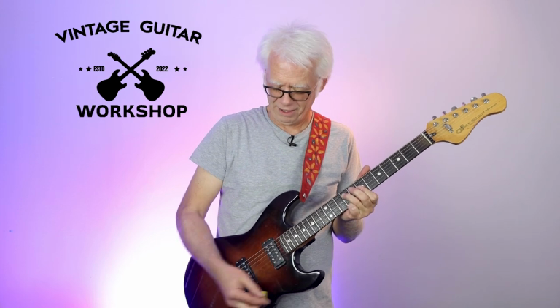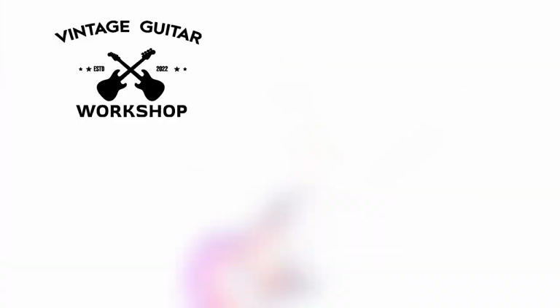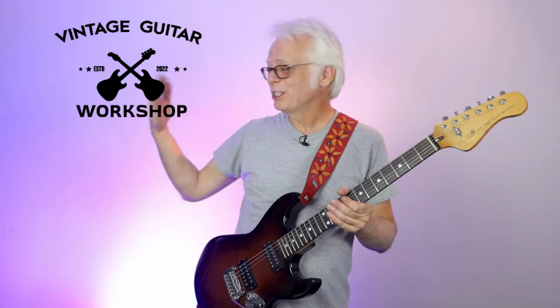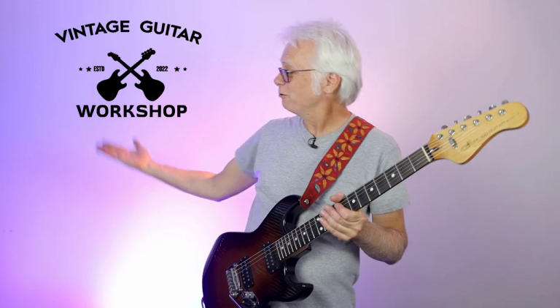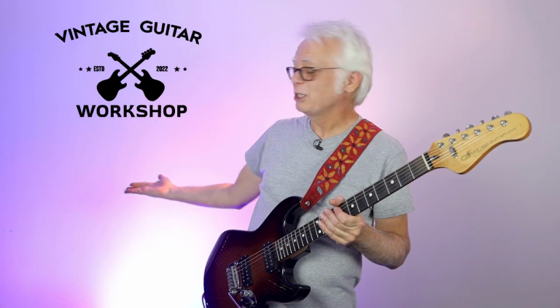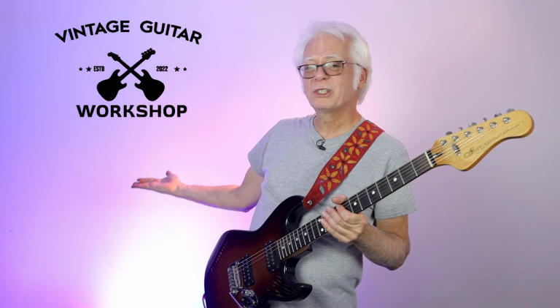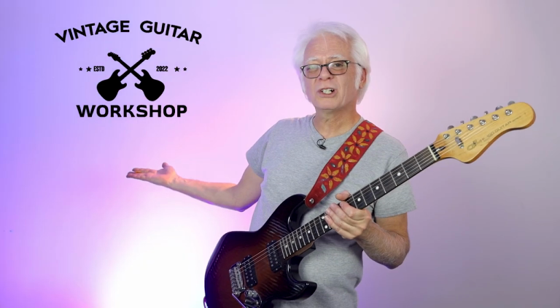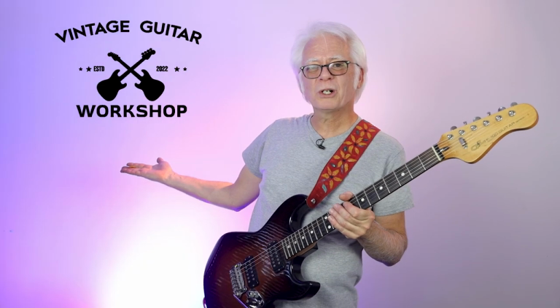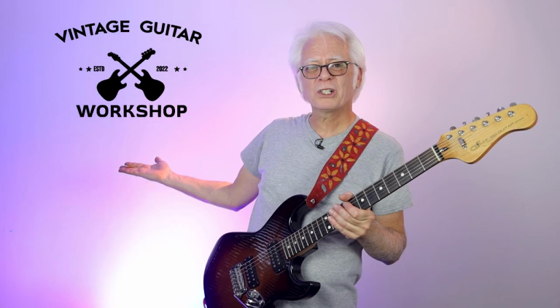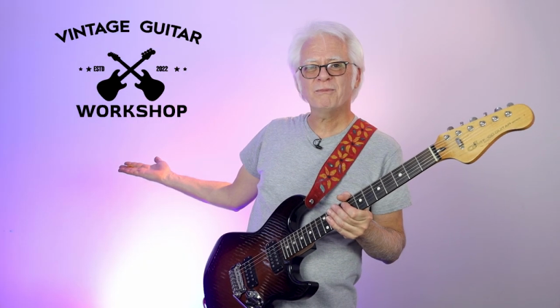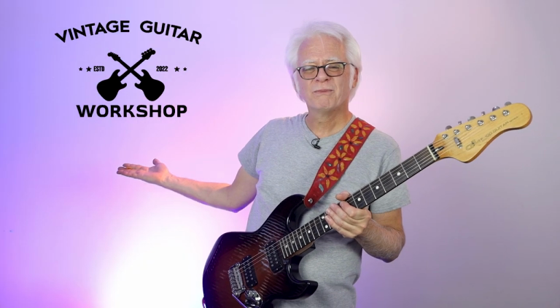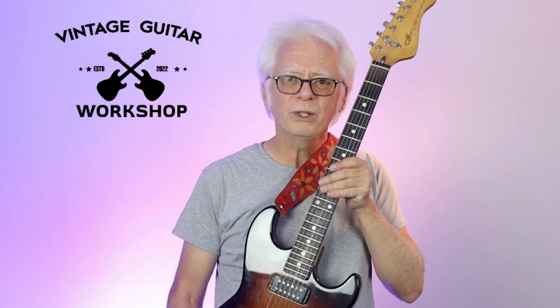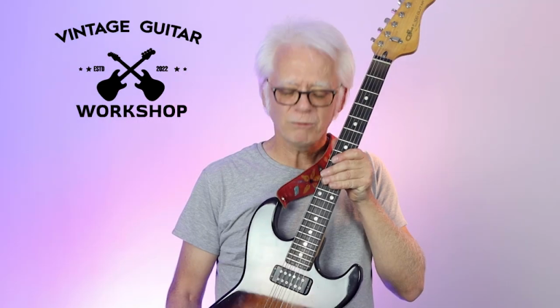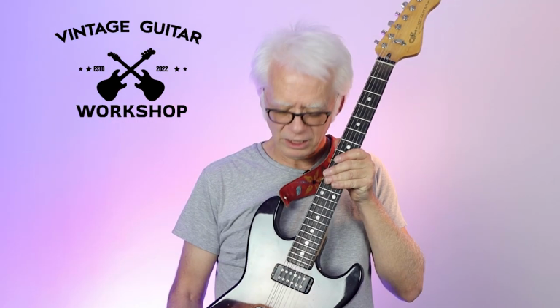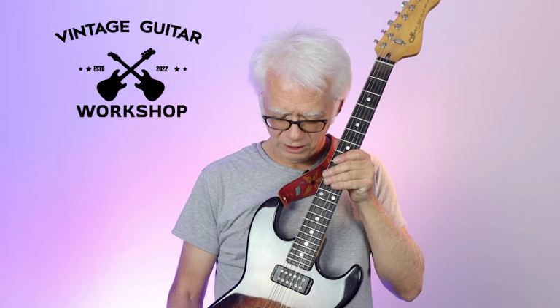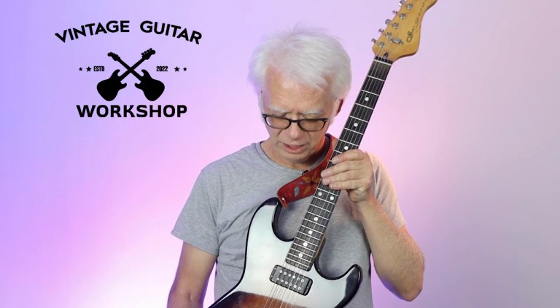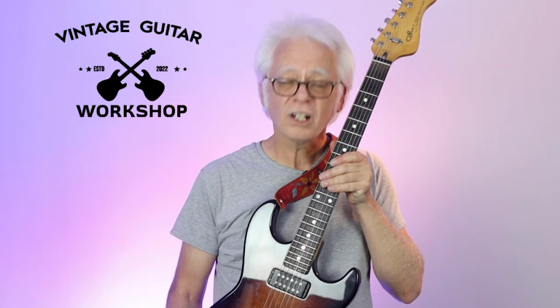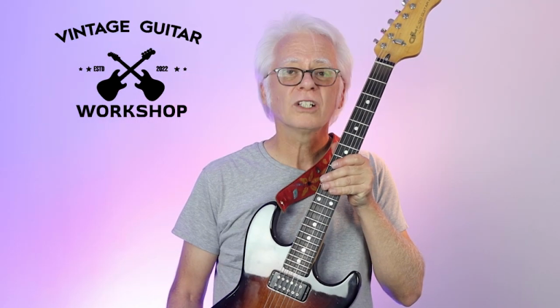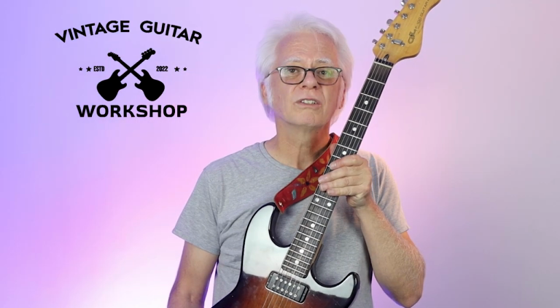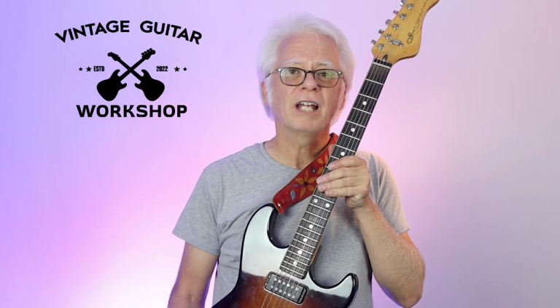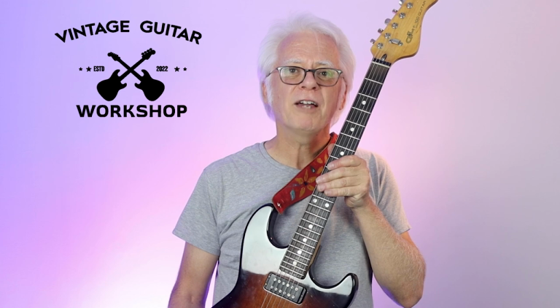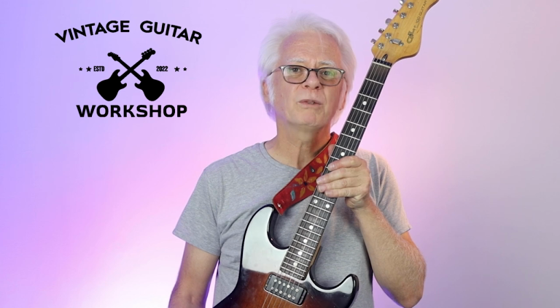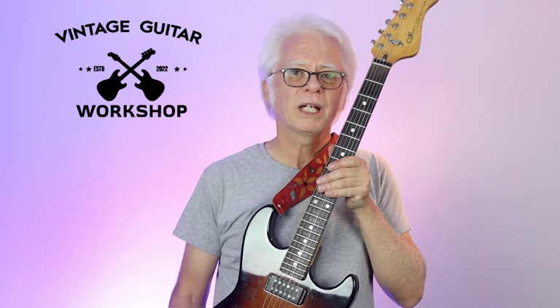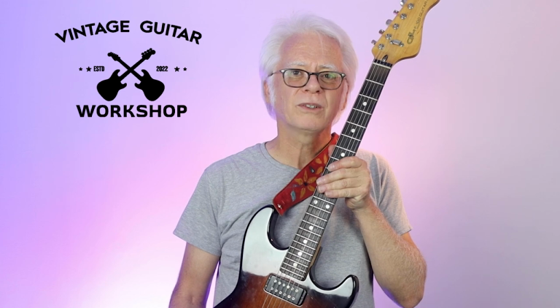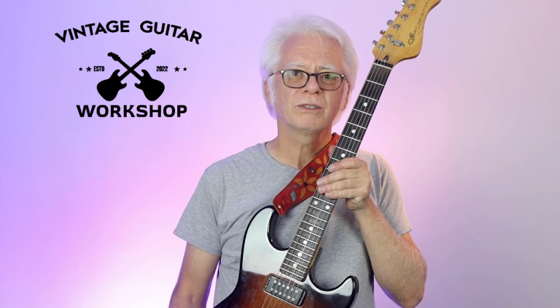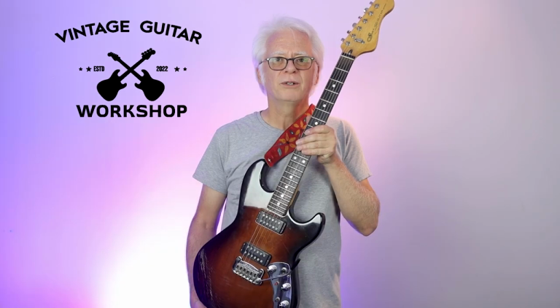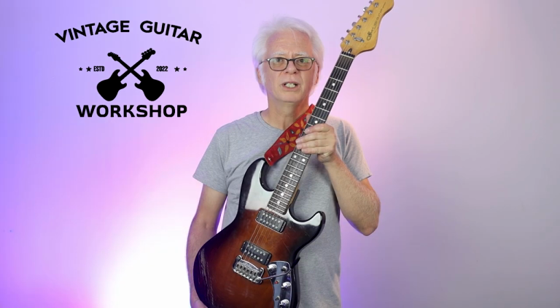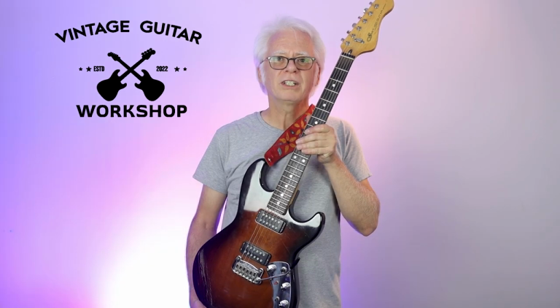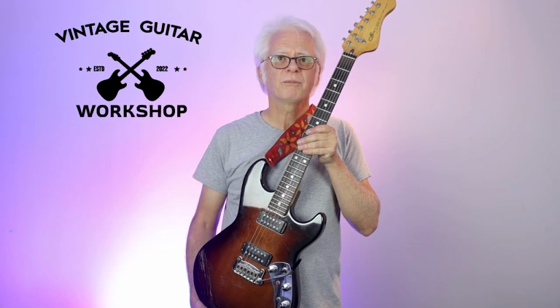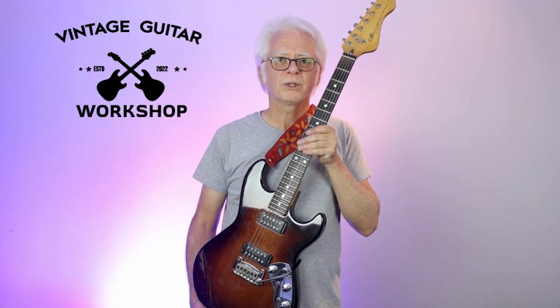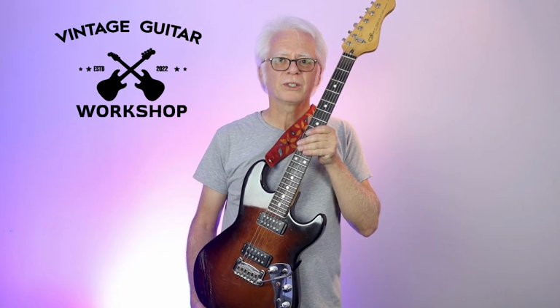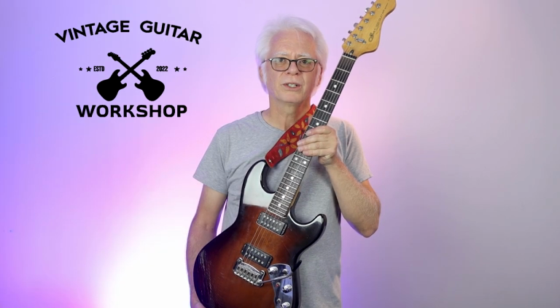Come on down to Vintage Guitar Workshop. We fix guitars, amps, pedals. I'd love to help you with your tone.